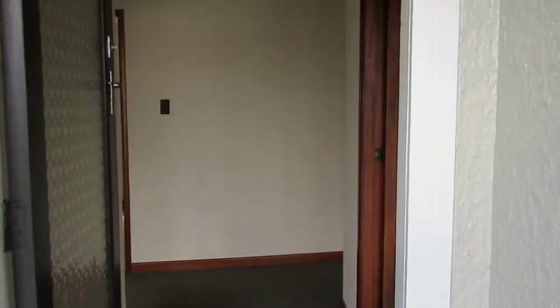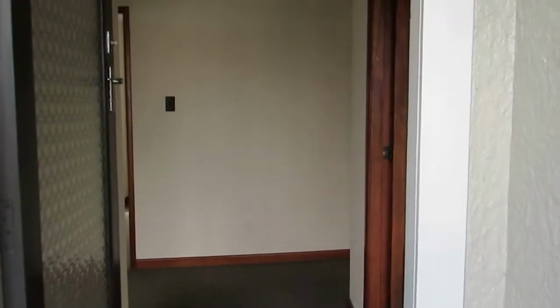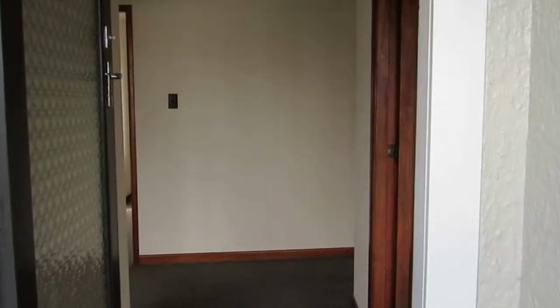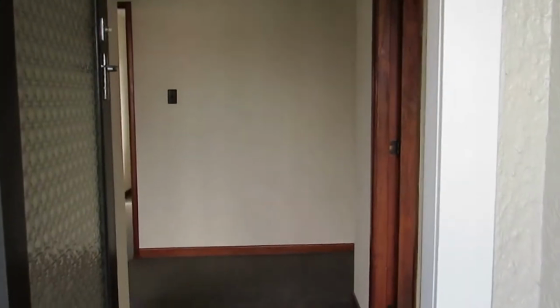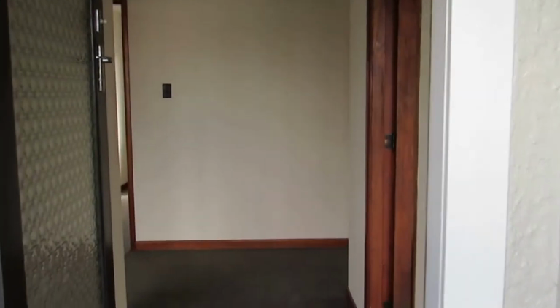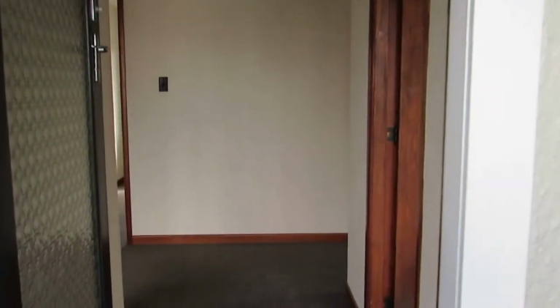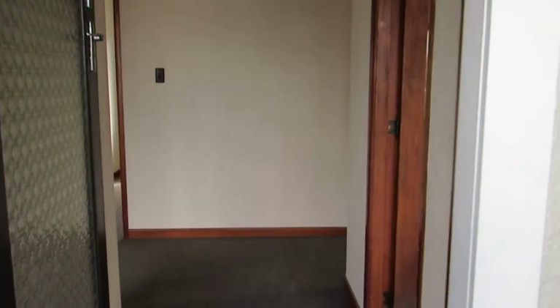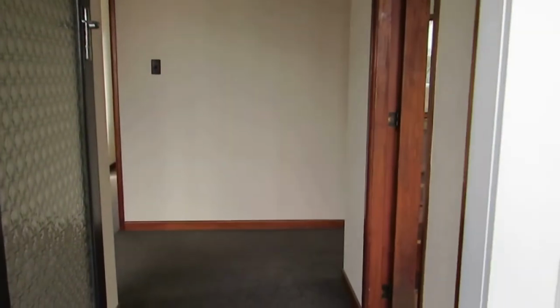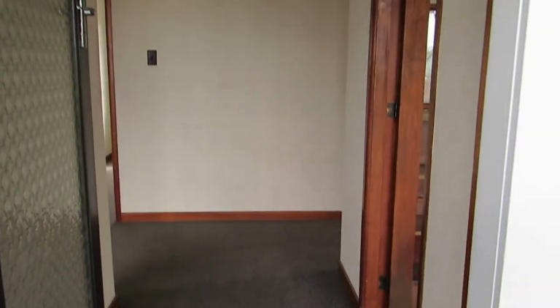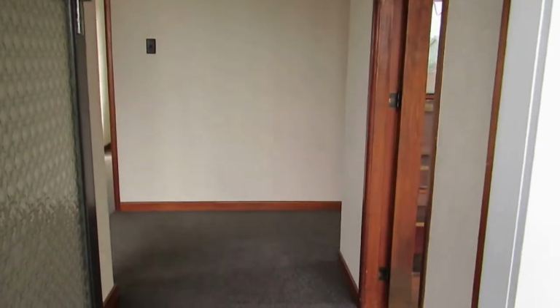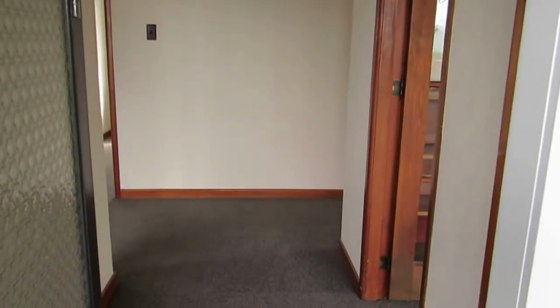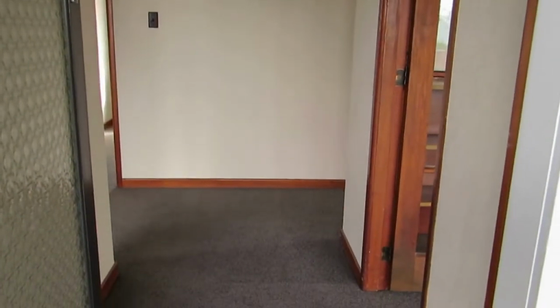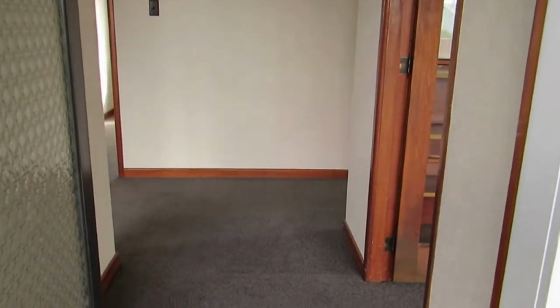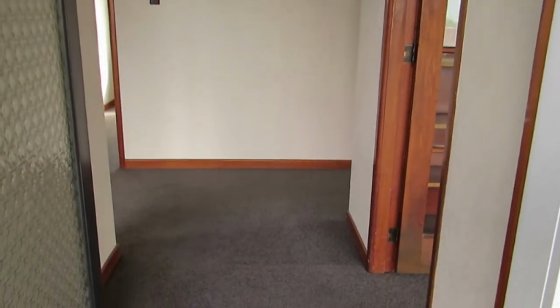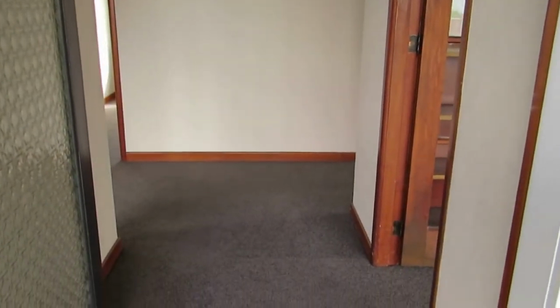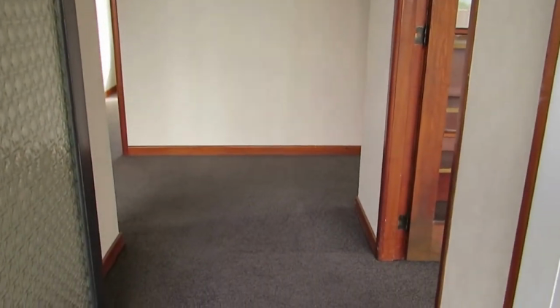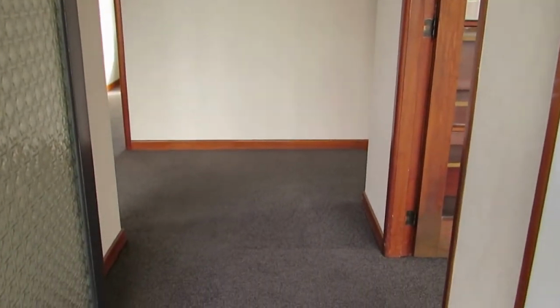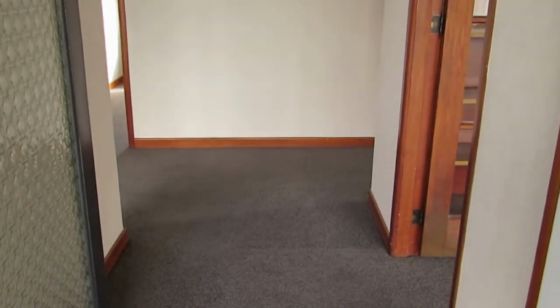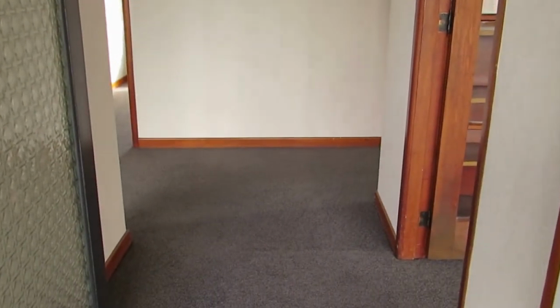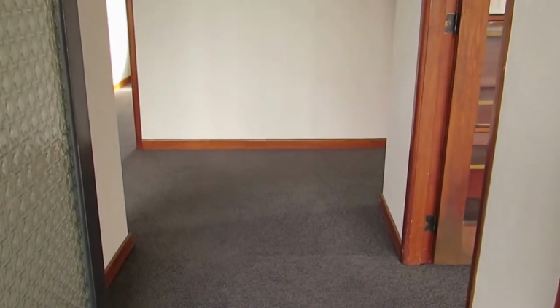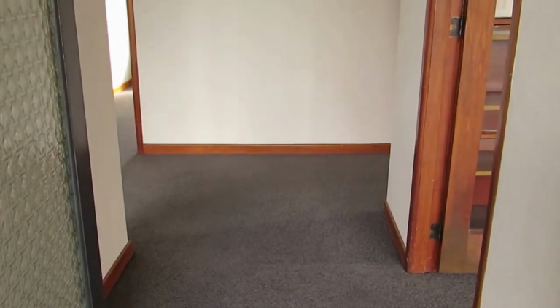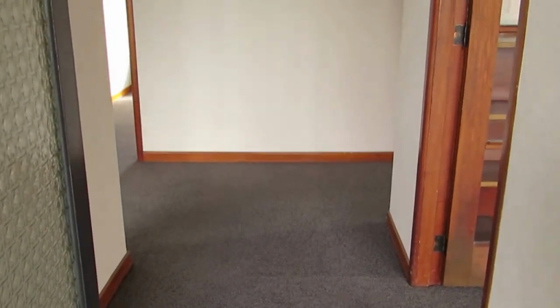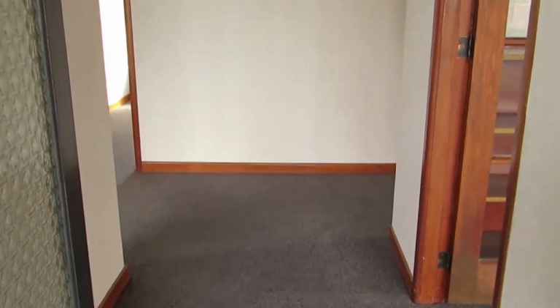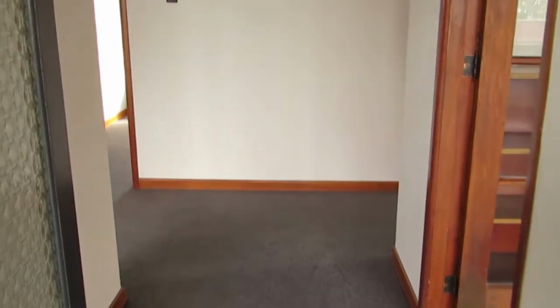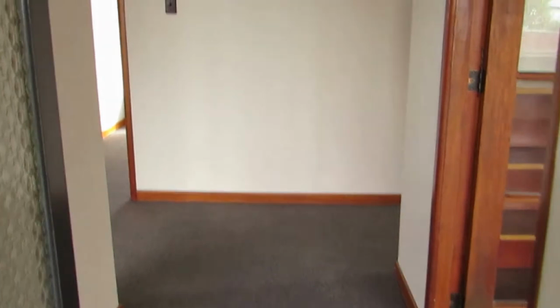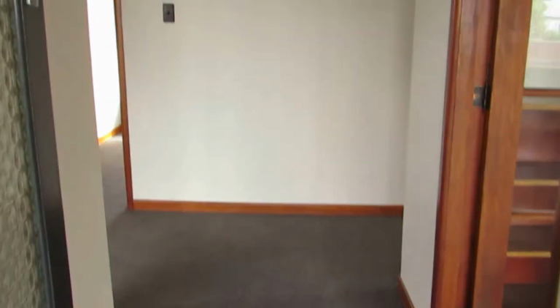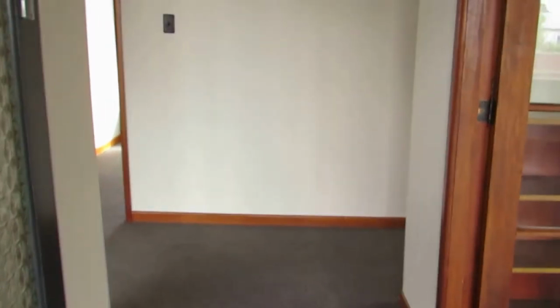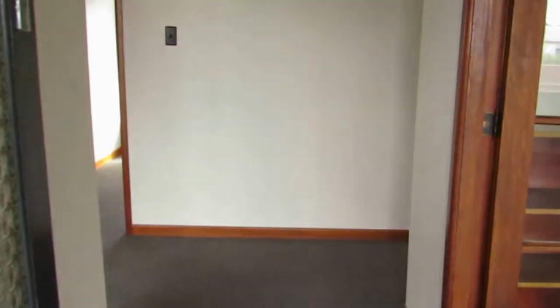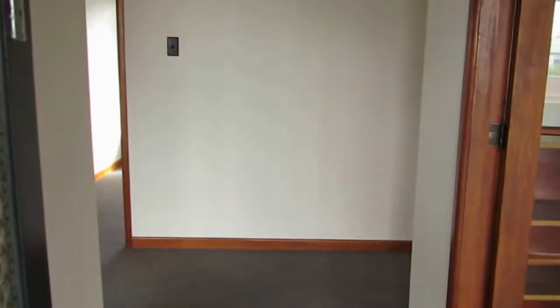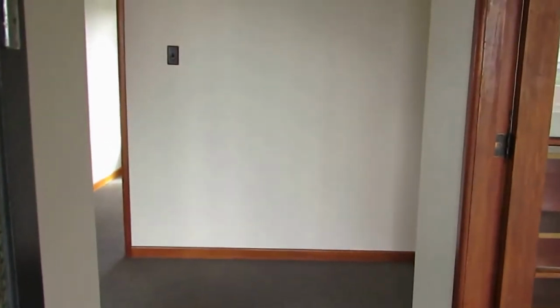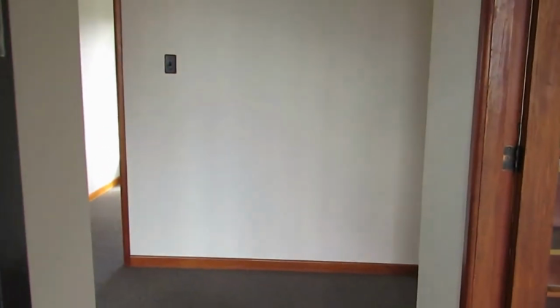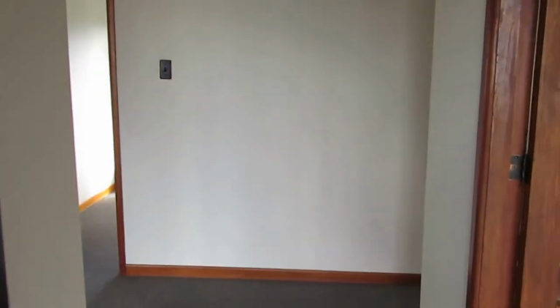If we come through the front door you'll see we've got brand new carpet. This is throughout the whole house.